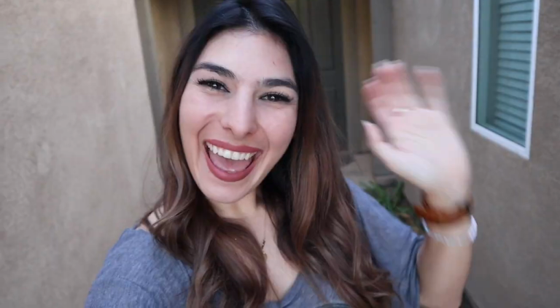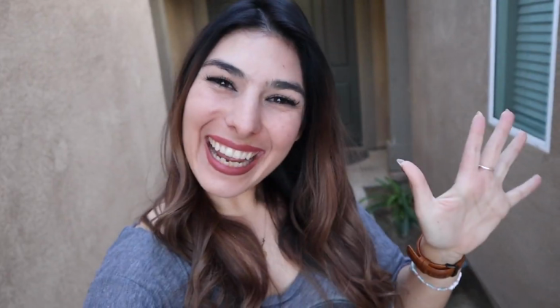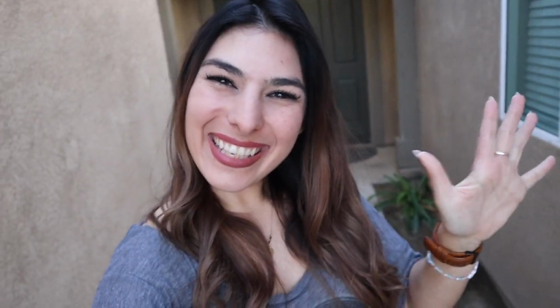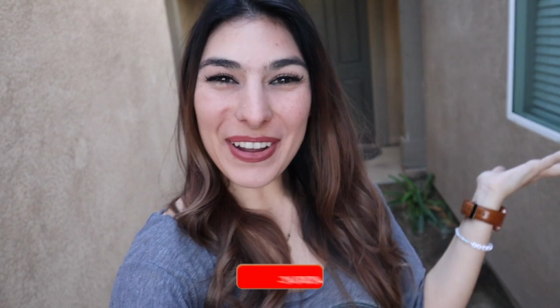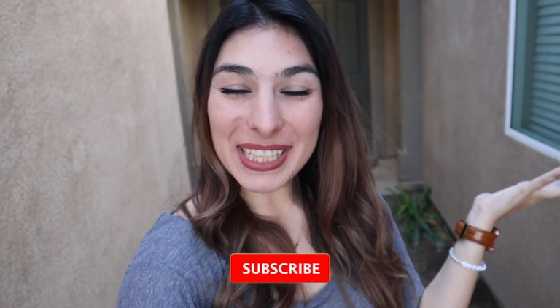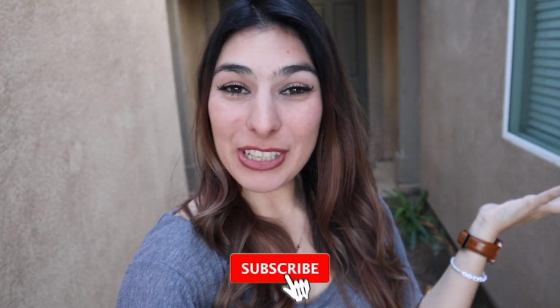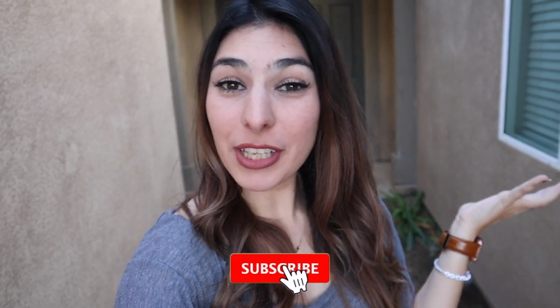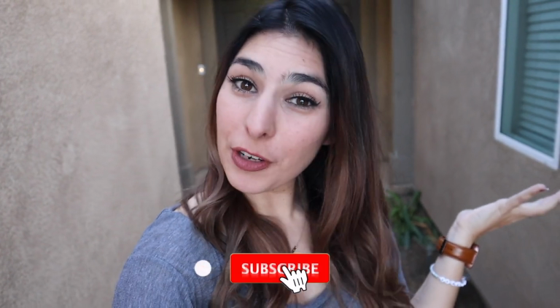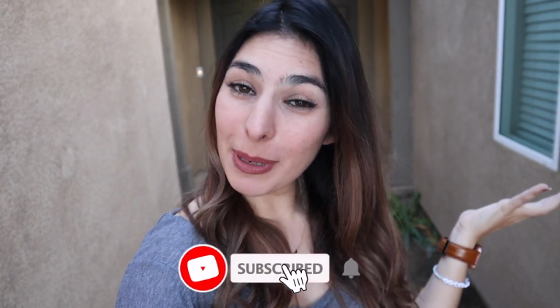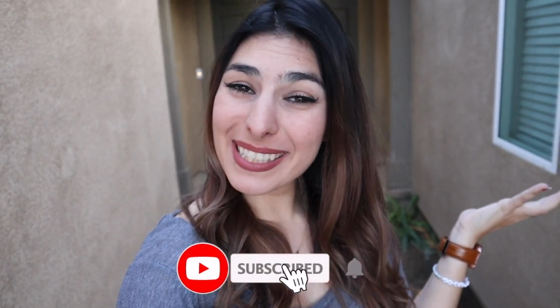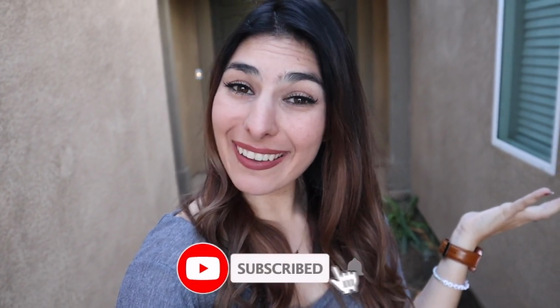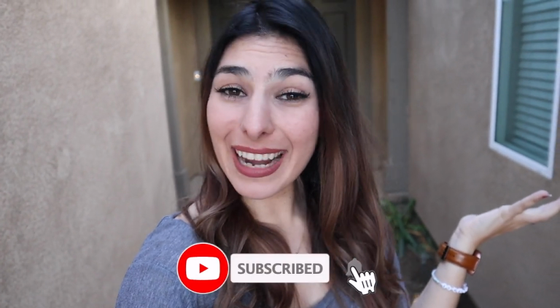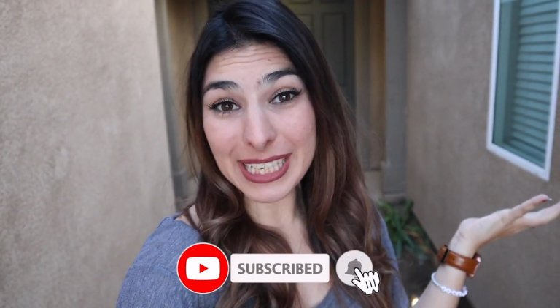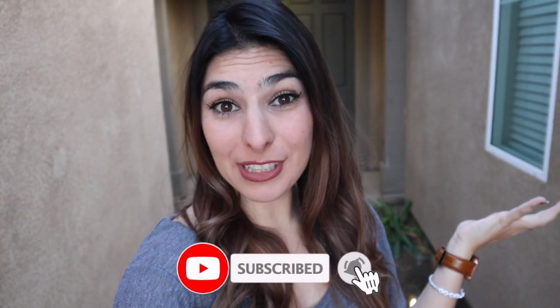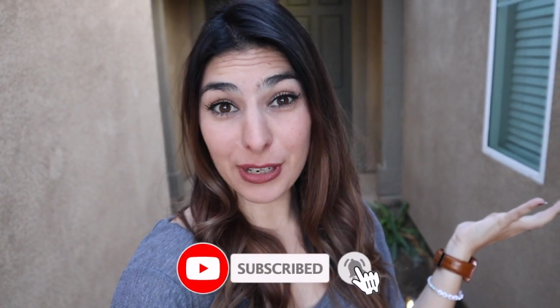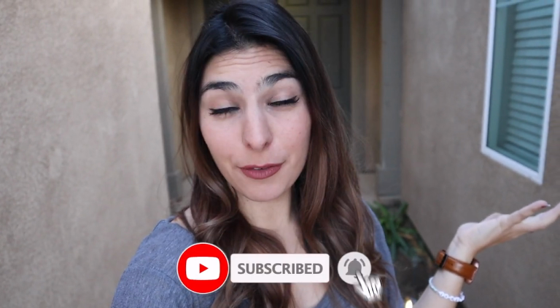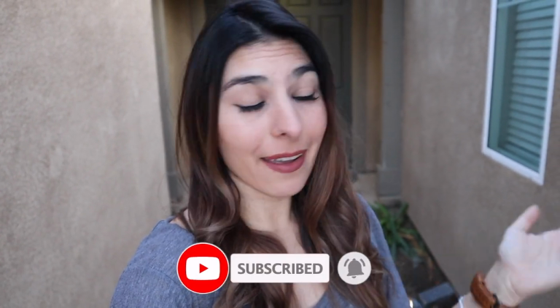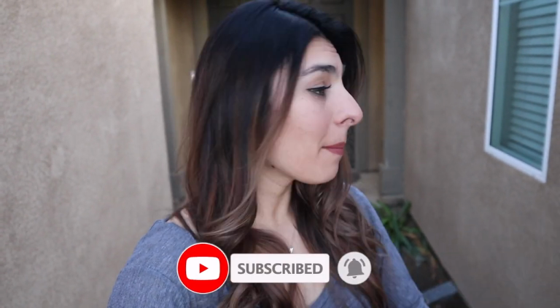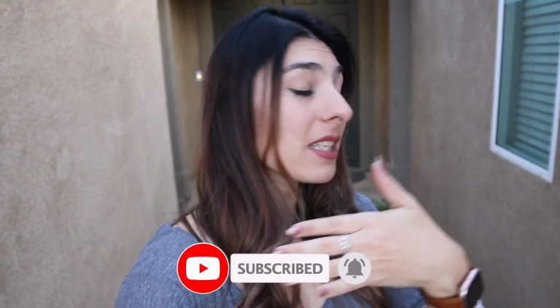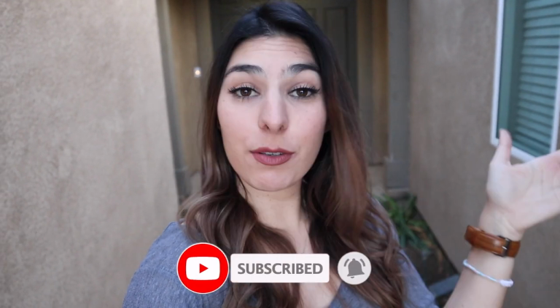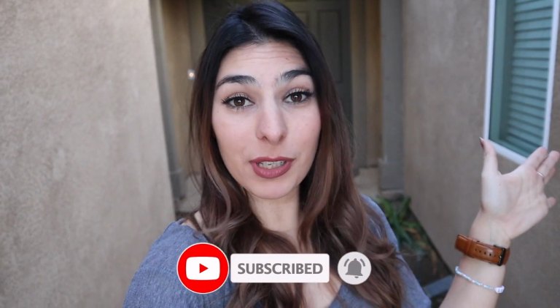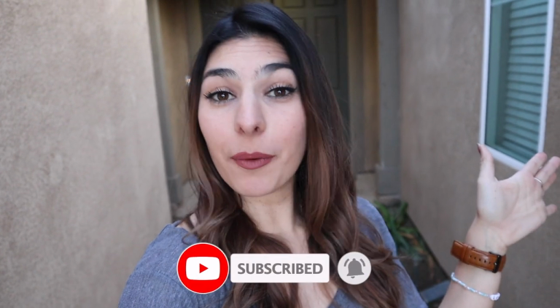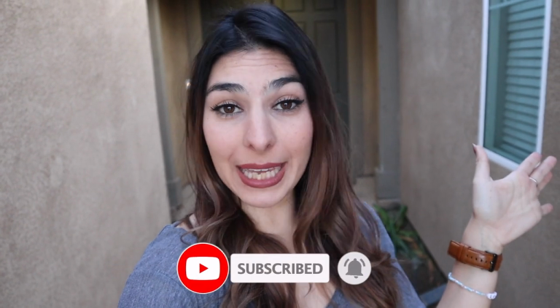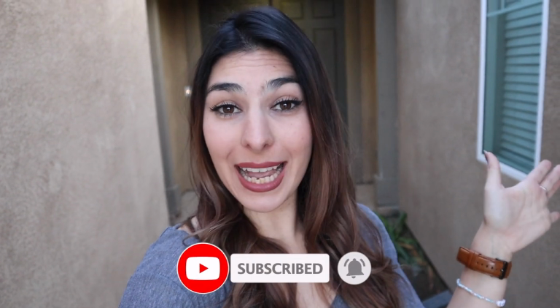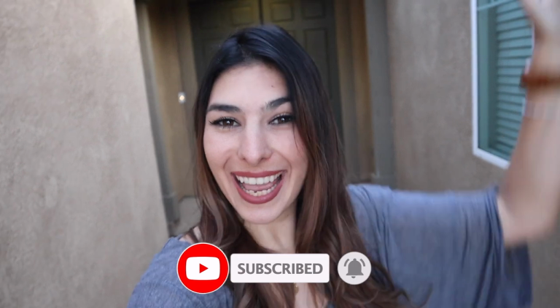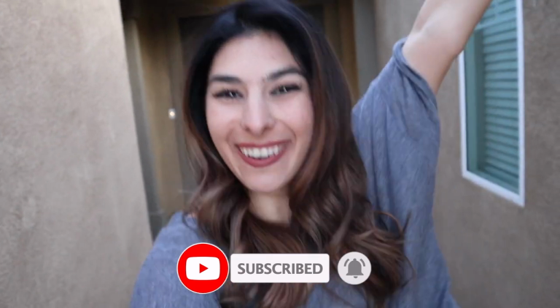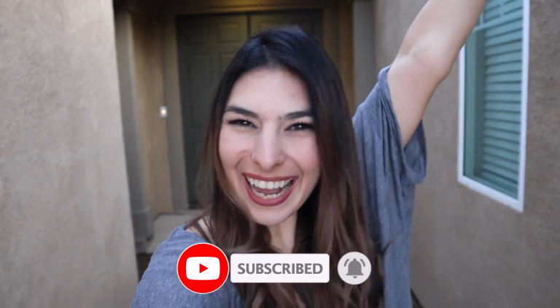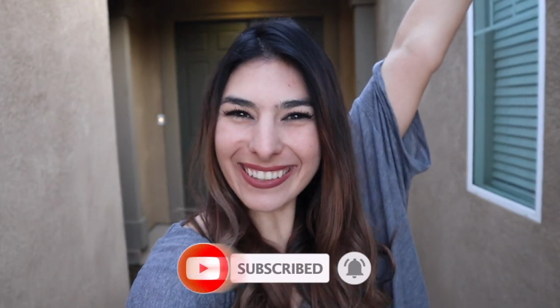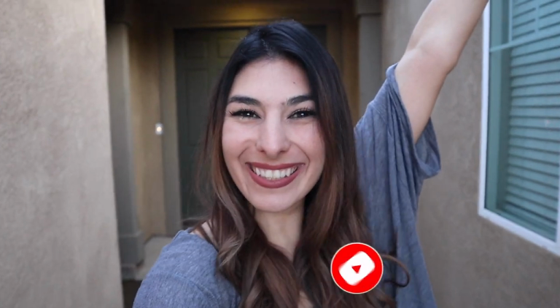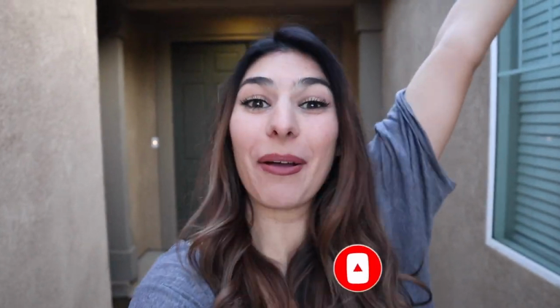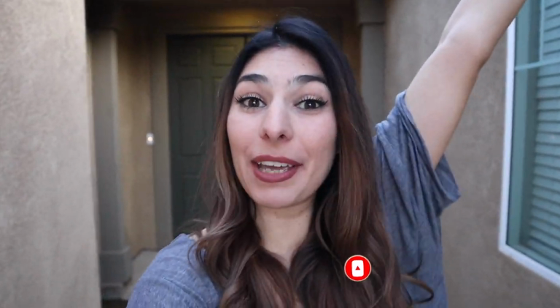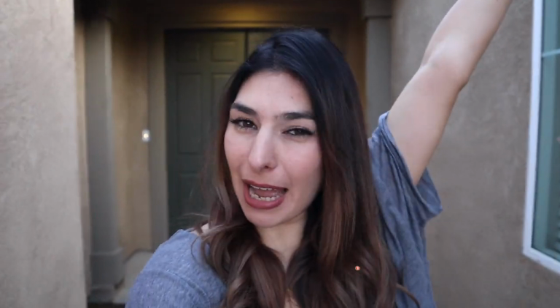Hey guys, what's up, welcome back to my channel! If you're new, my name is Taylor and I'm a teacher in Central California. But today's video is totally different because we got a house, so I'm gonna give you a house tour — show you my crib. Let's go!